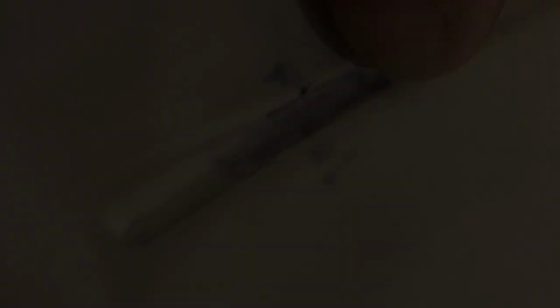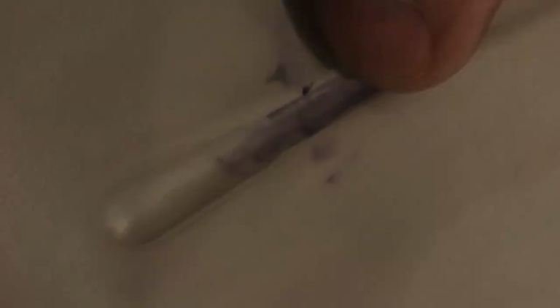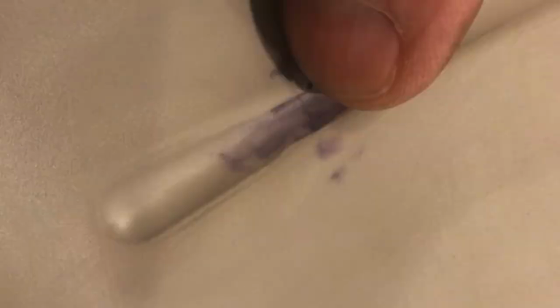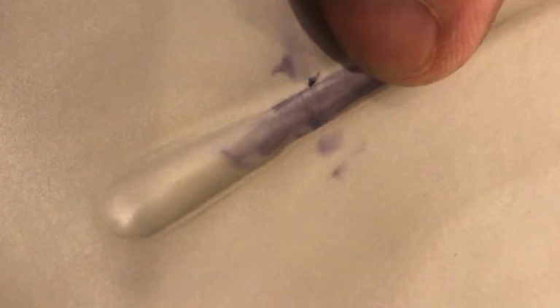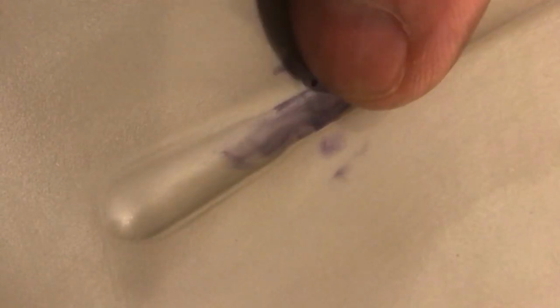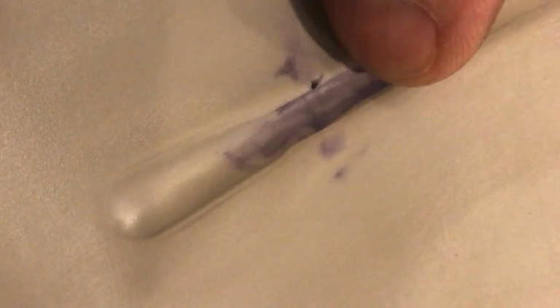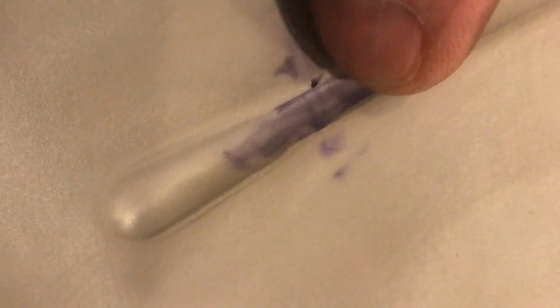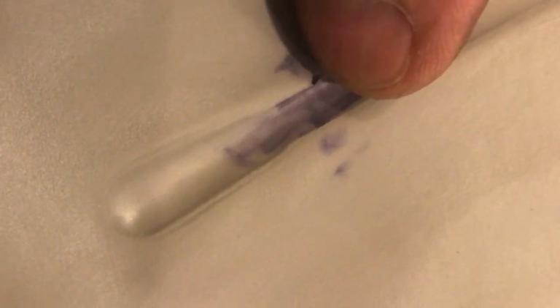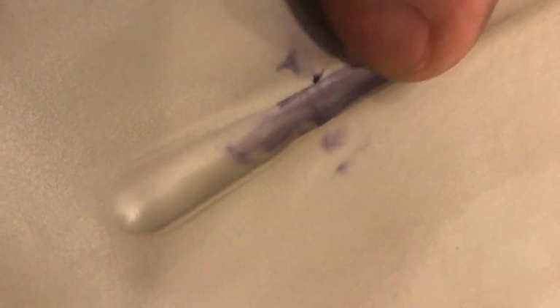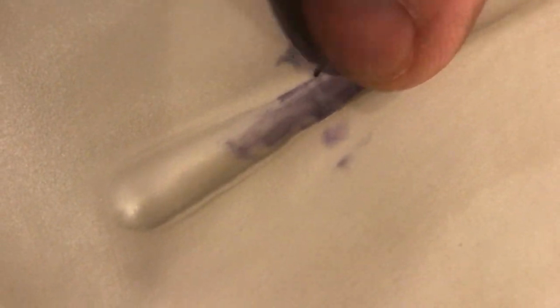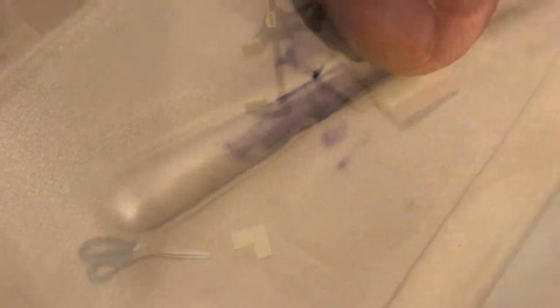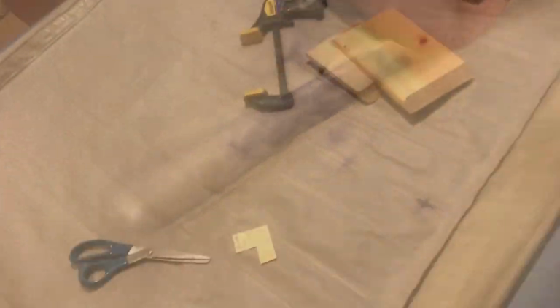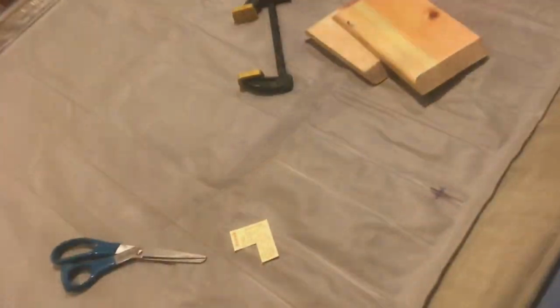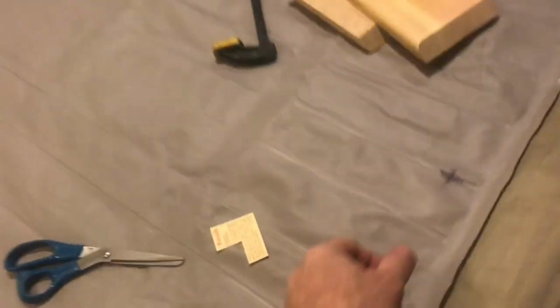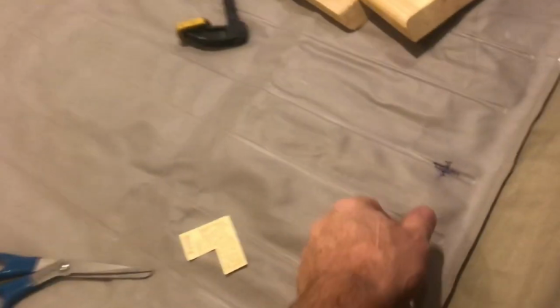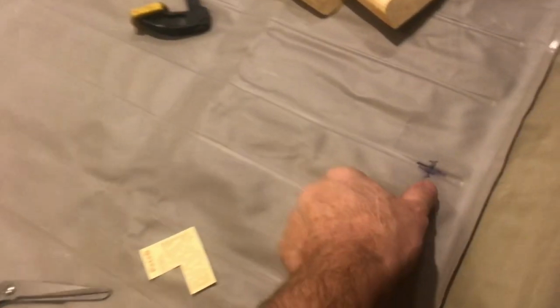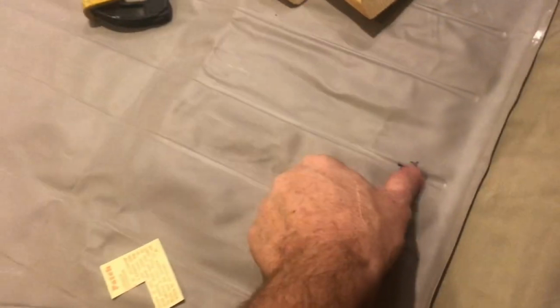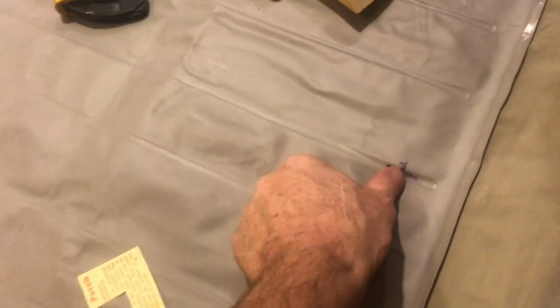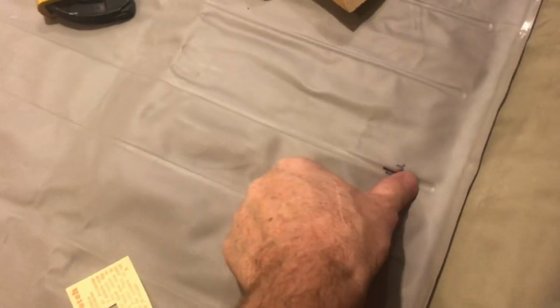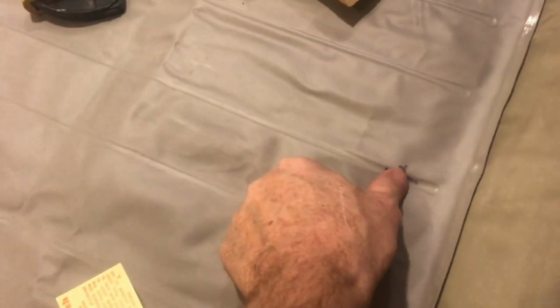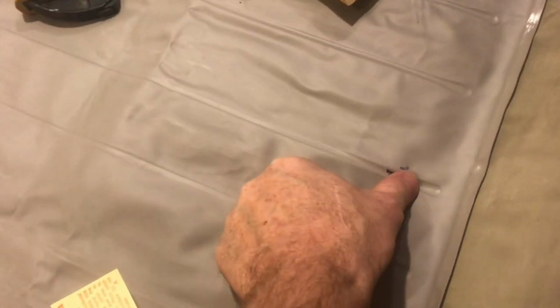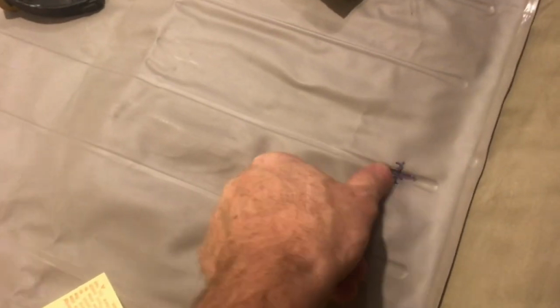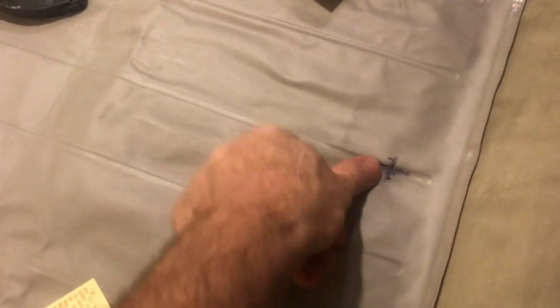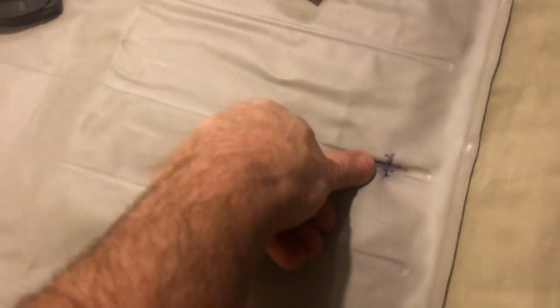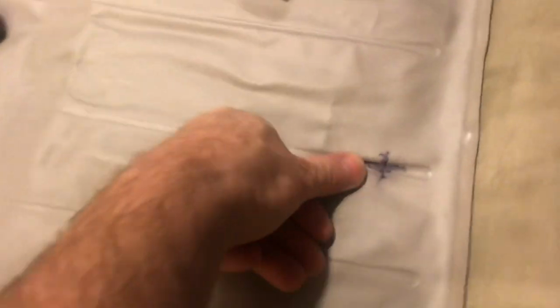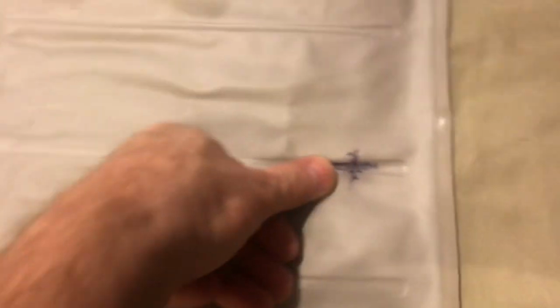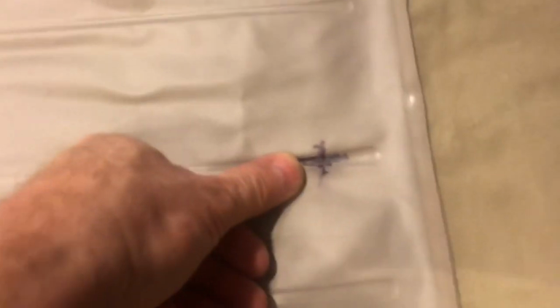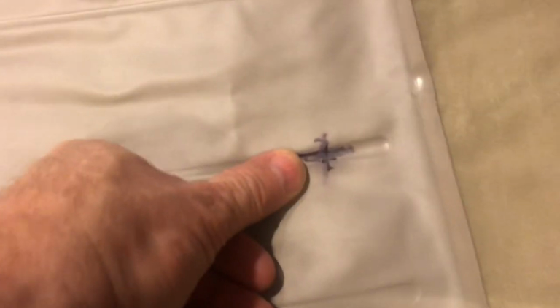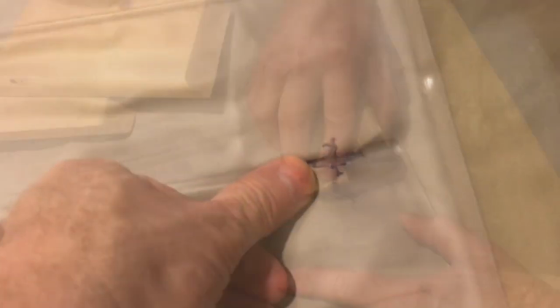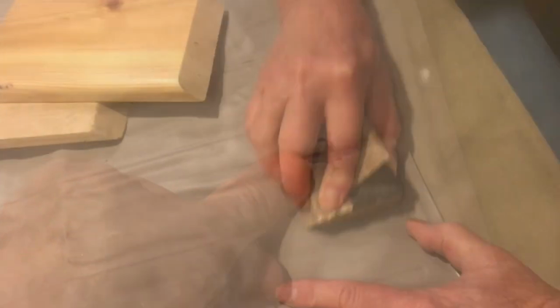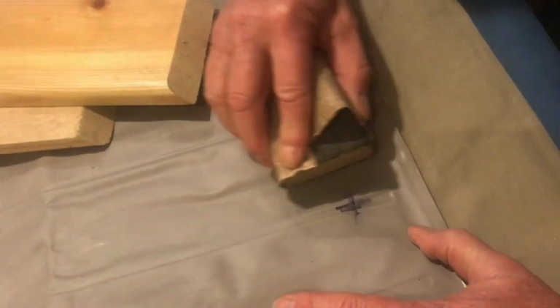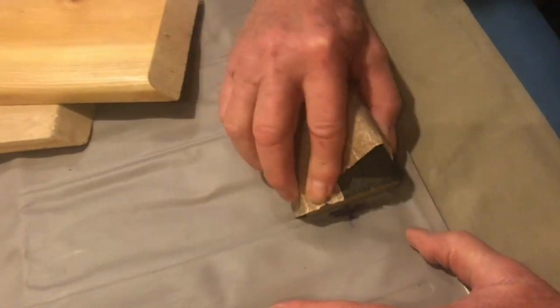There's a lot of ways to fix a hole in vinyl. Here's a technique that we've been using for quite a few years now.